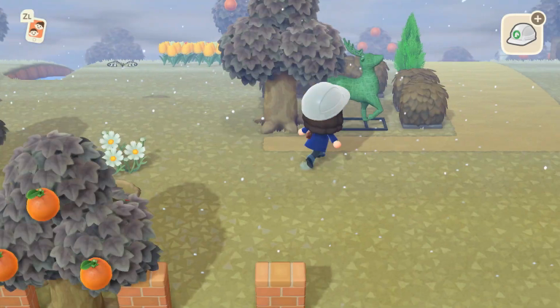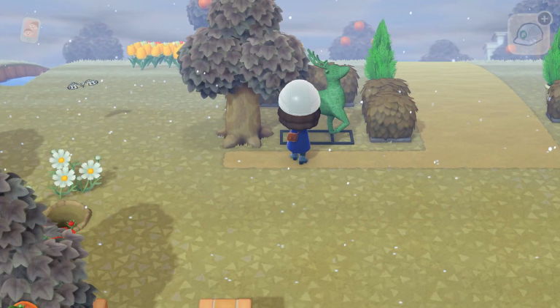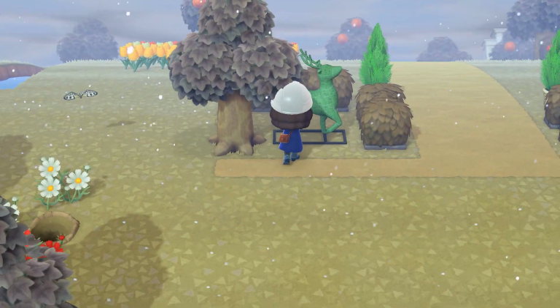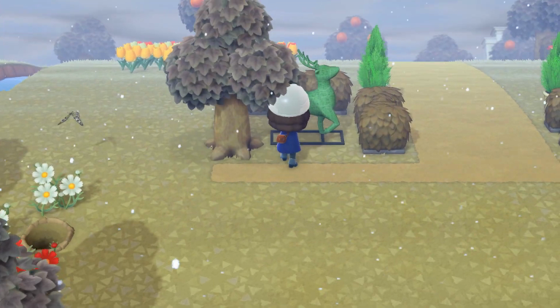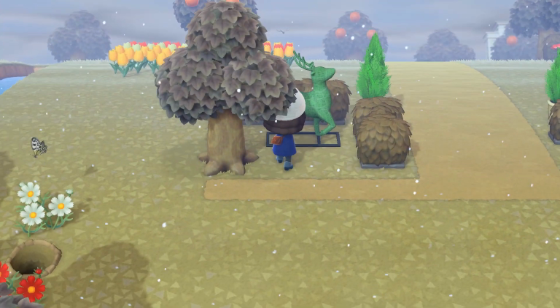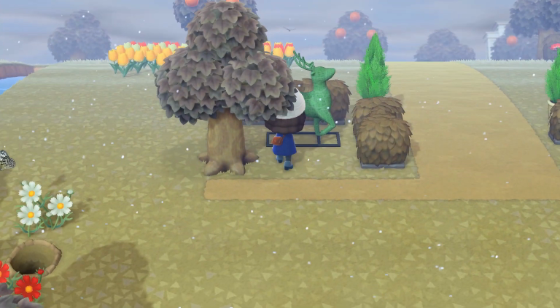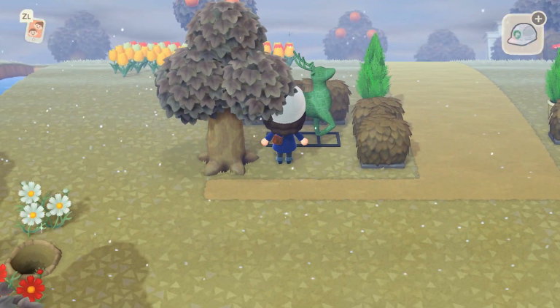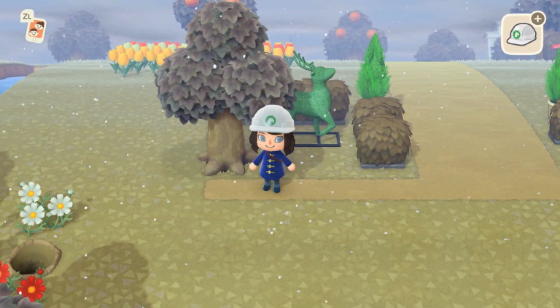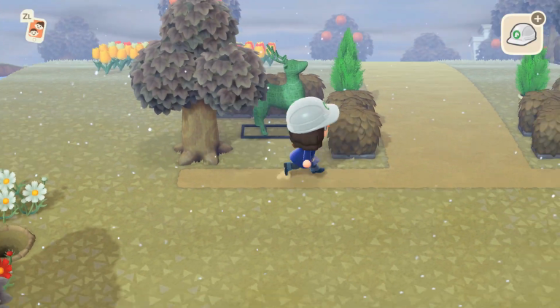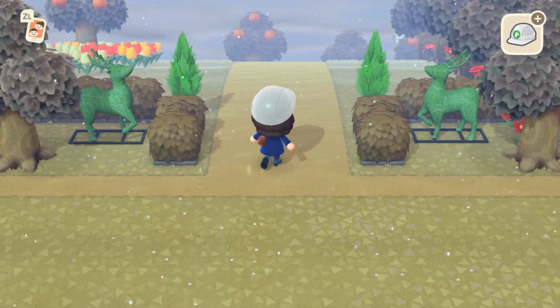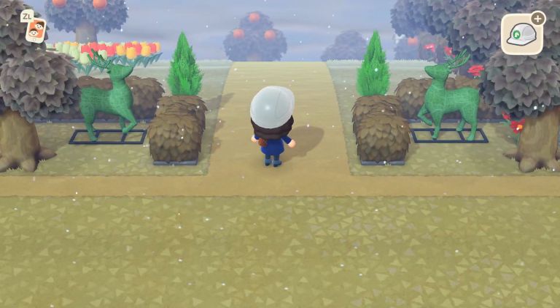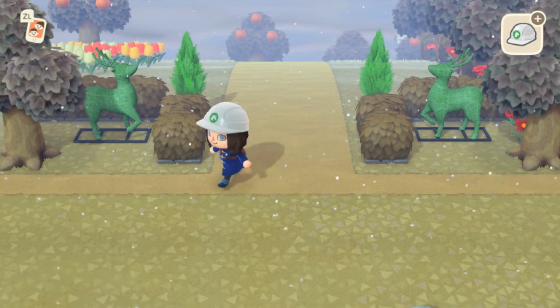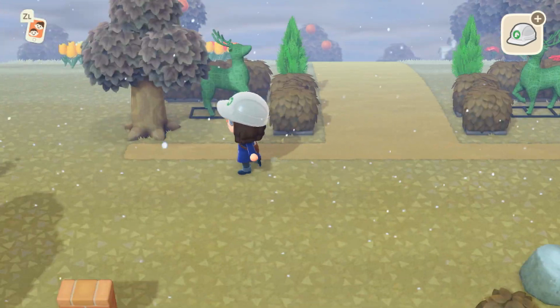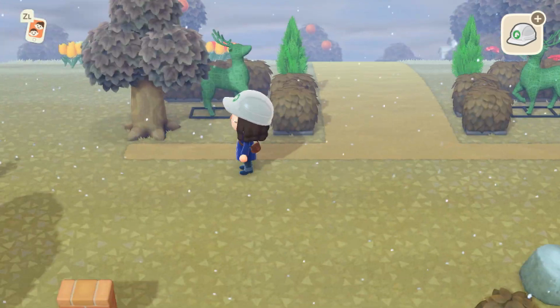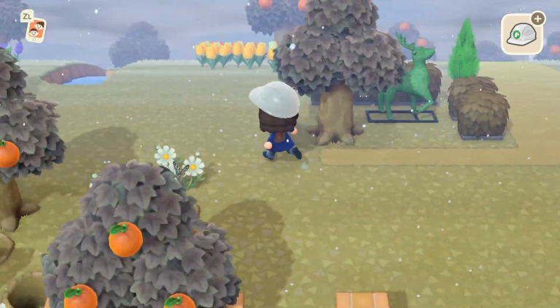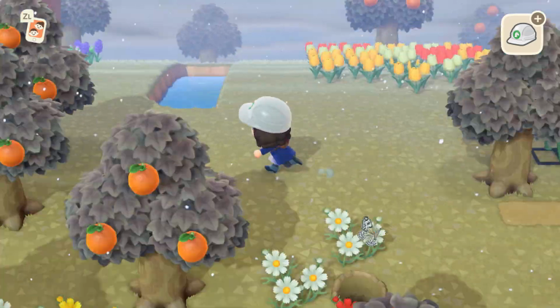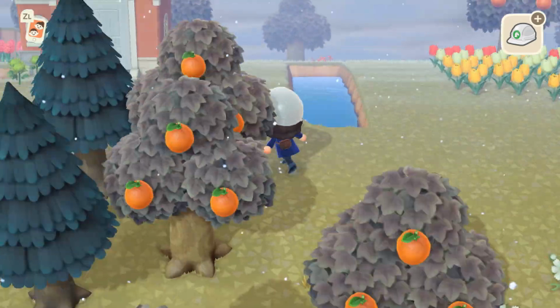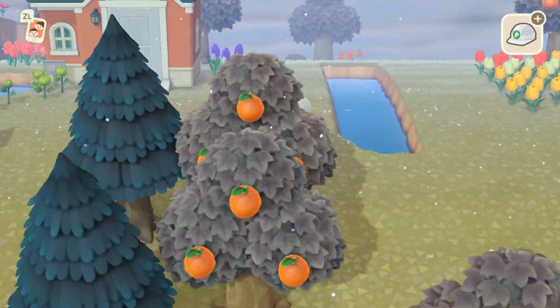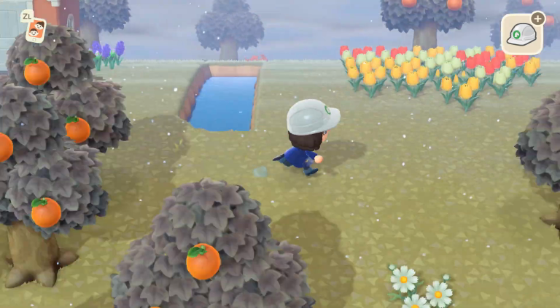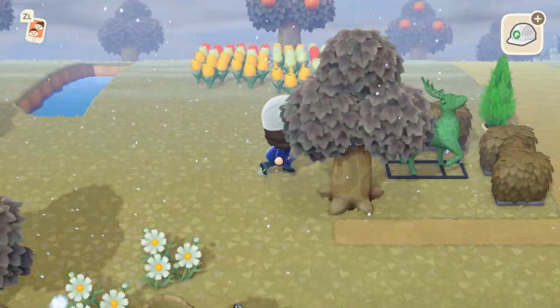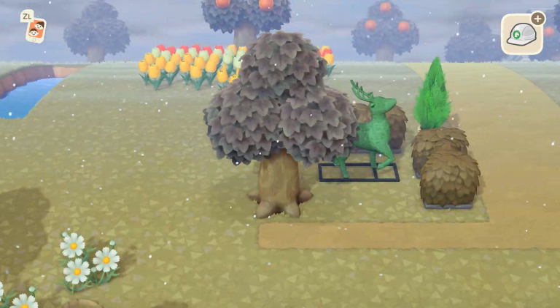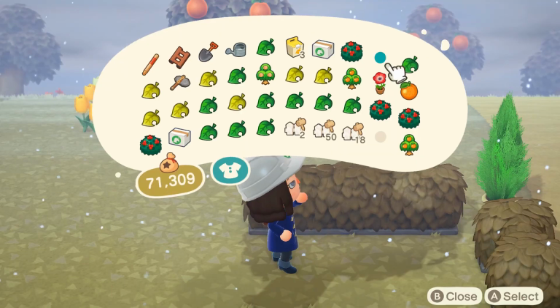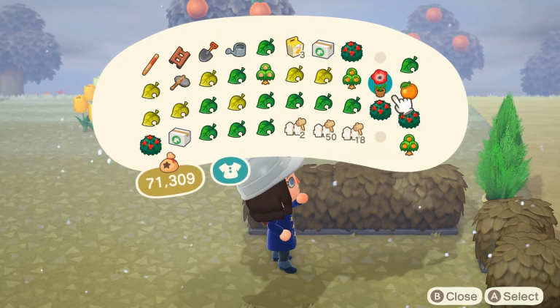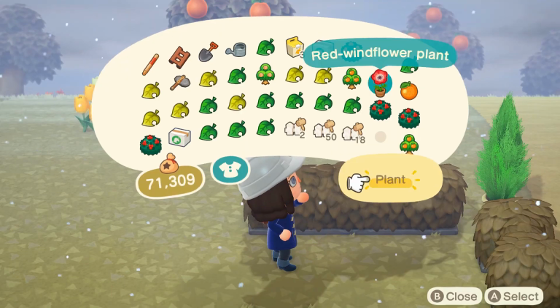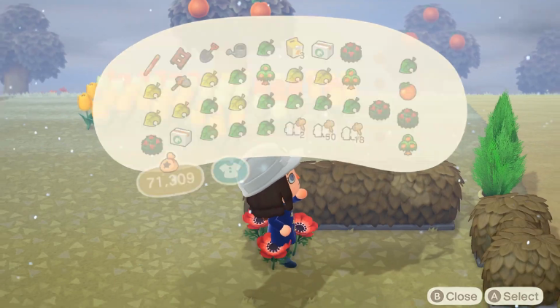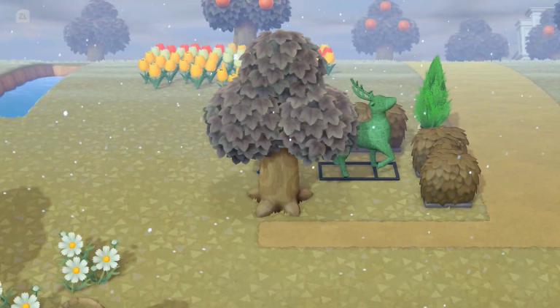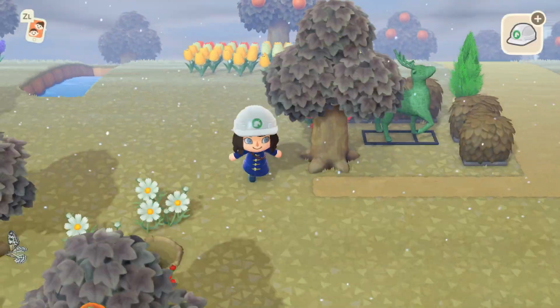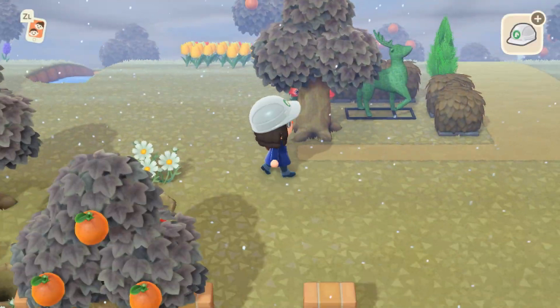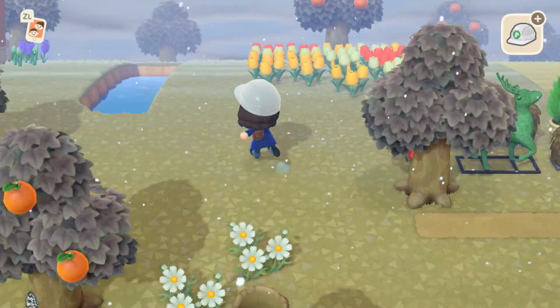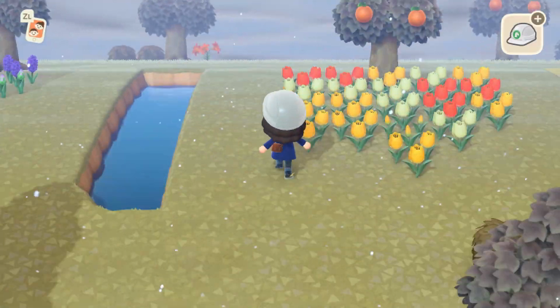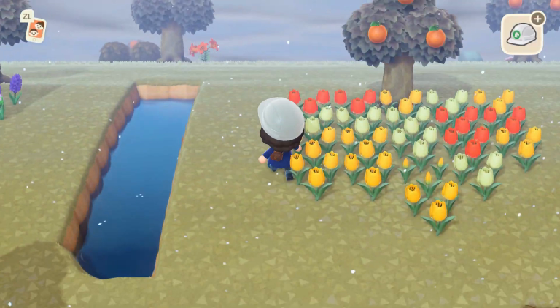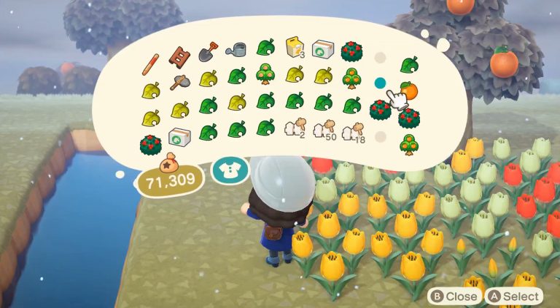The cypress plants in the game are really nice as well for adding height to these hedges, and they also look like topiaries.